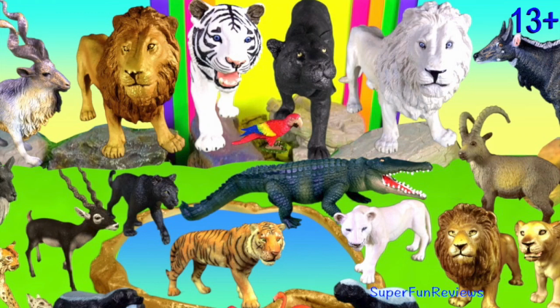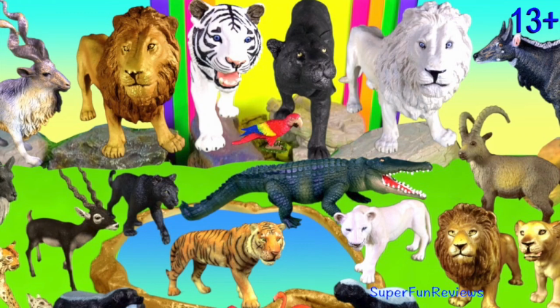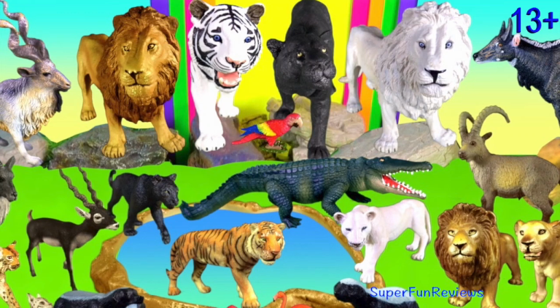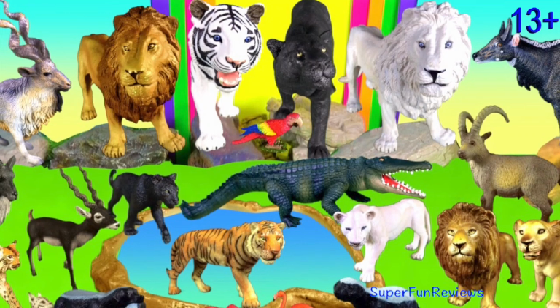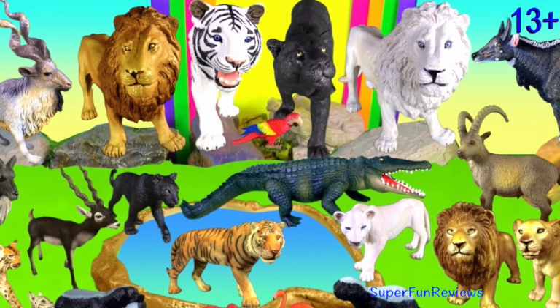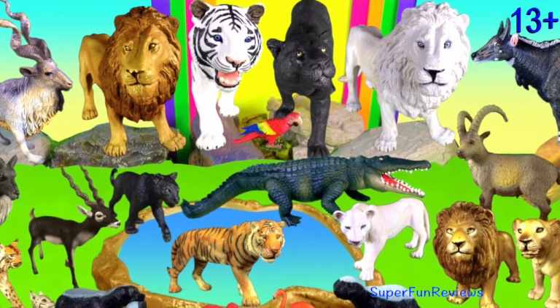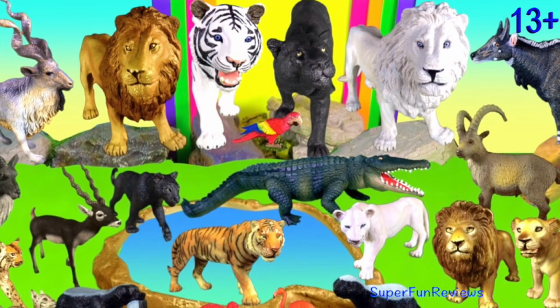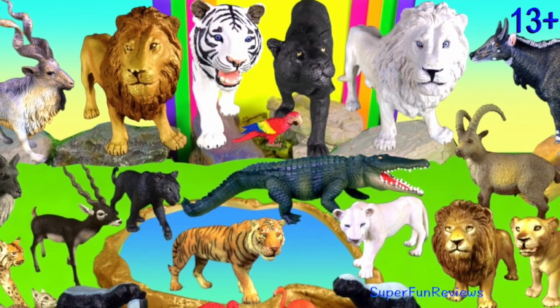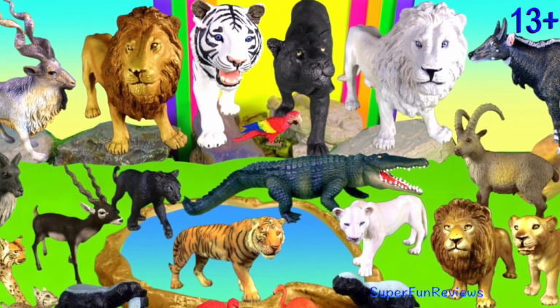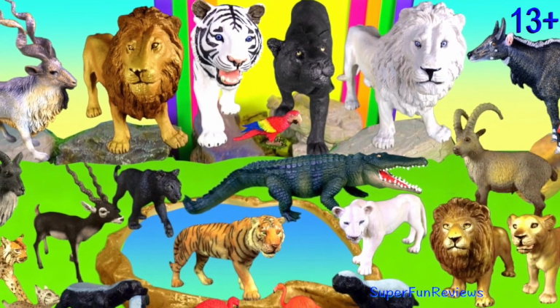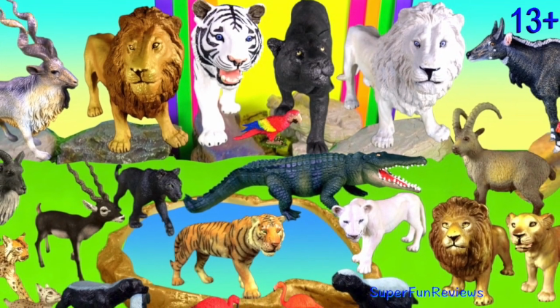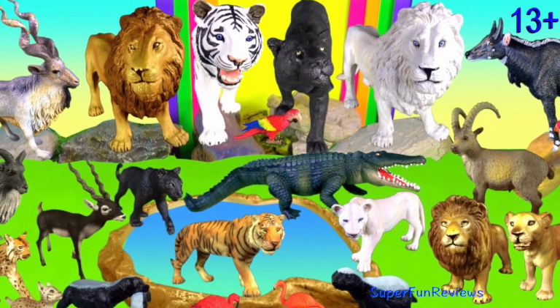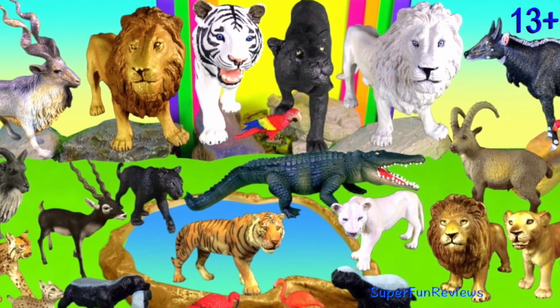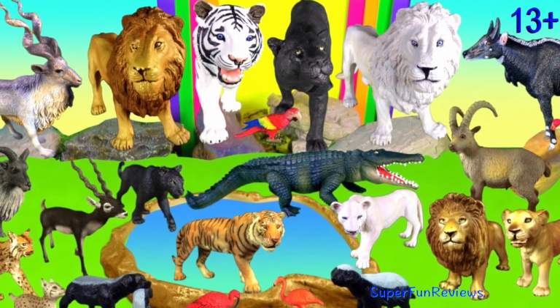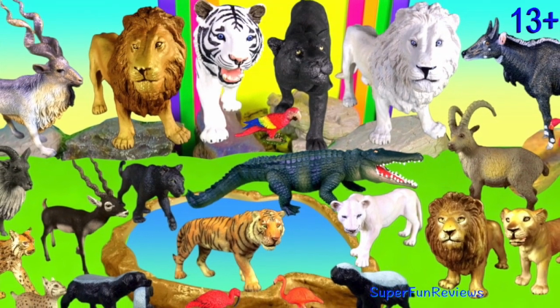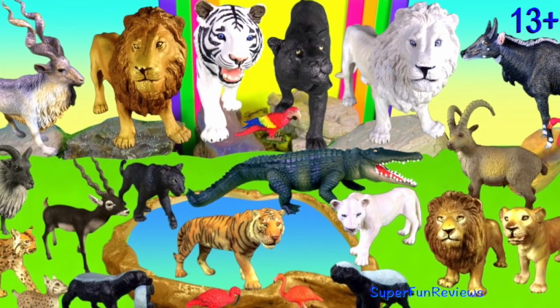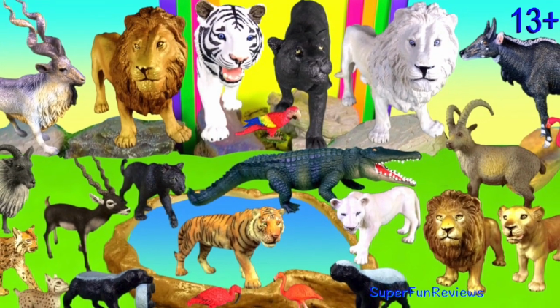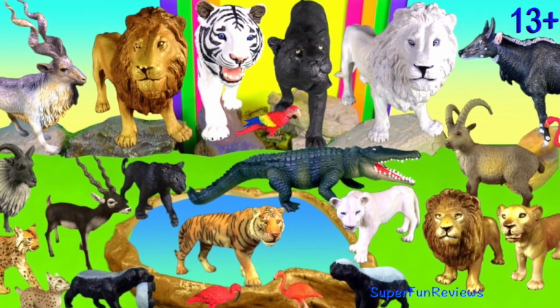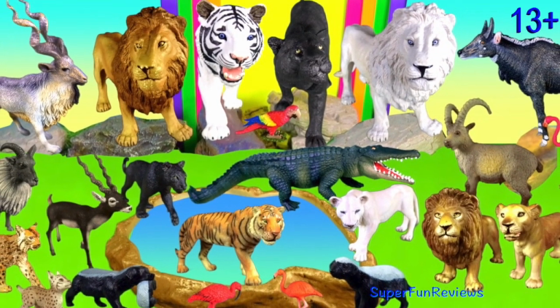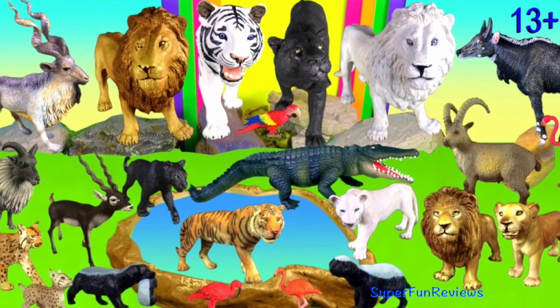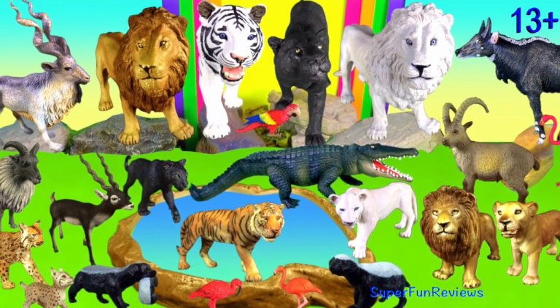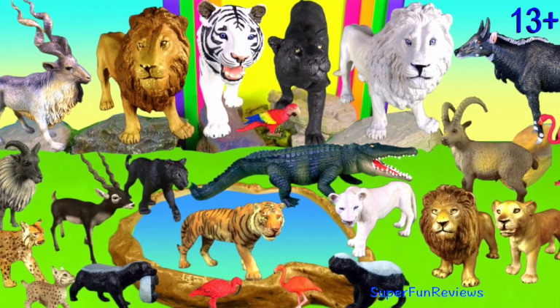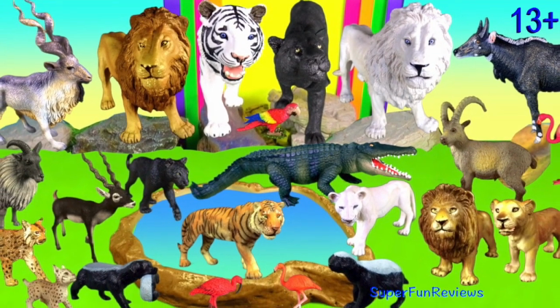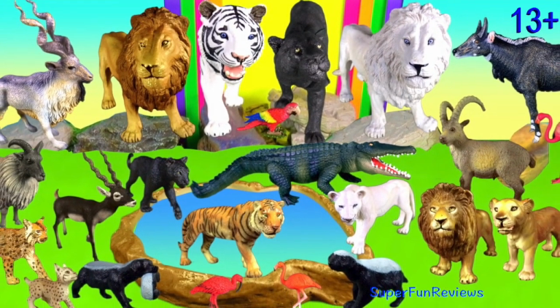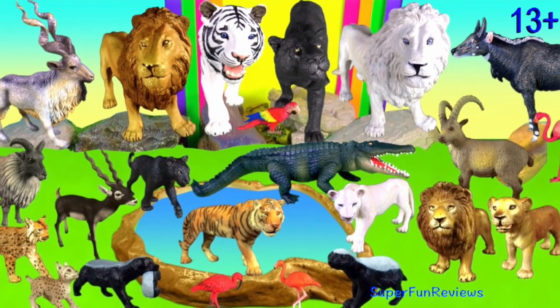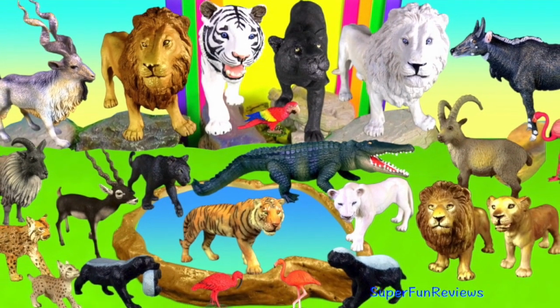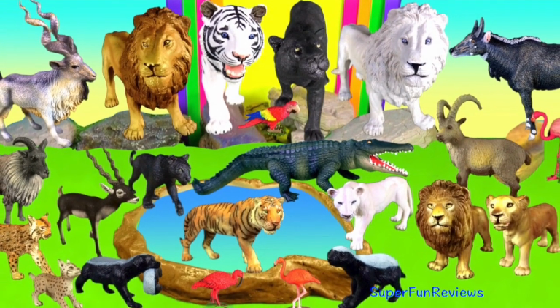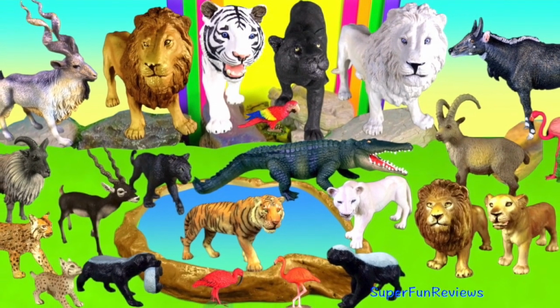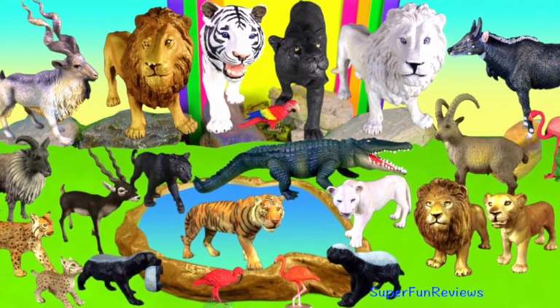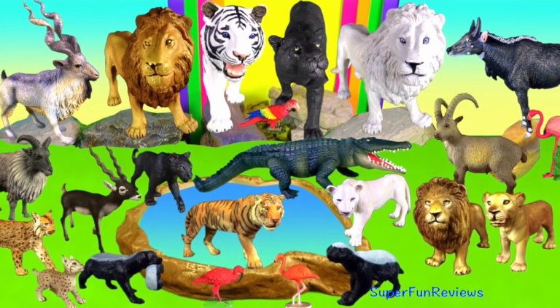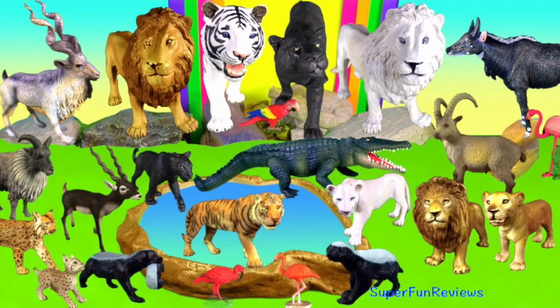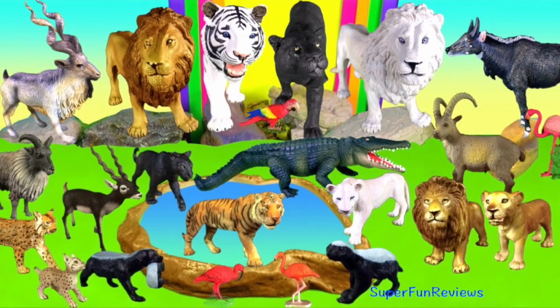Hey guys, it's Kerry. I've got more Indian animals today.